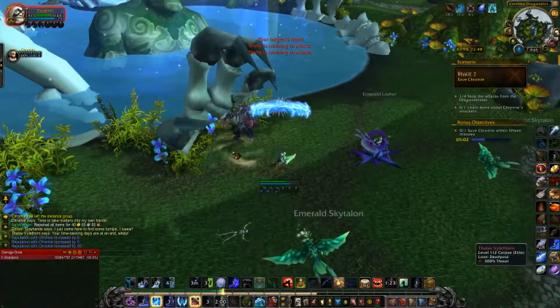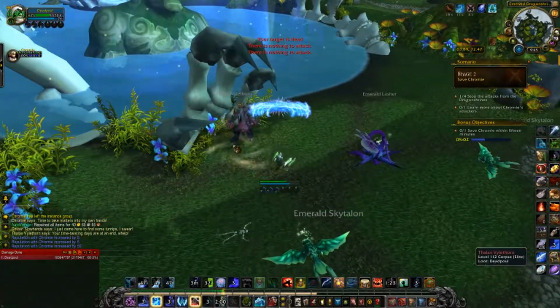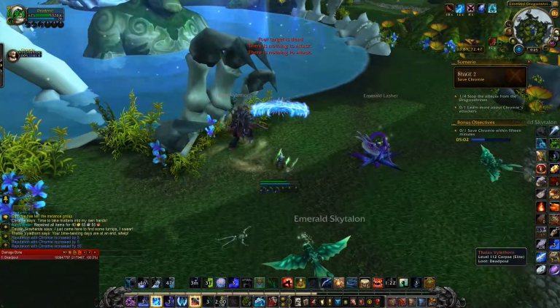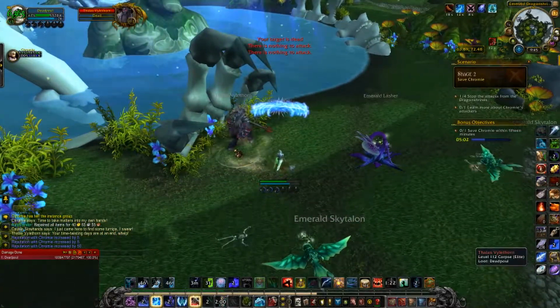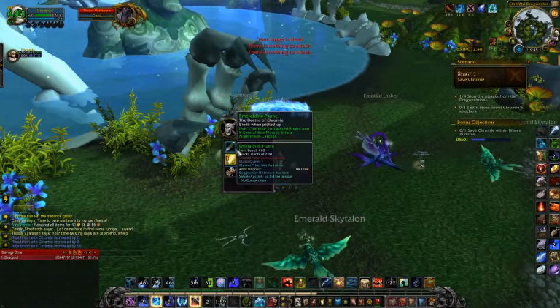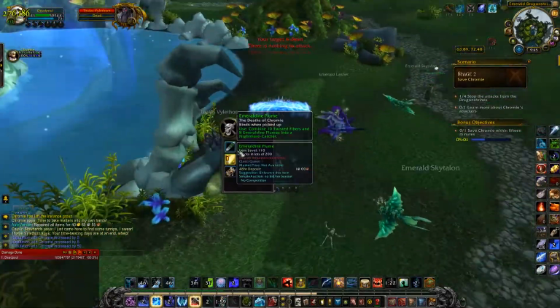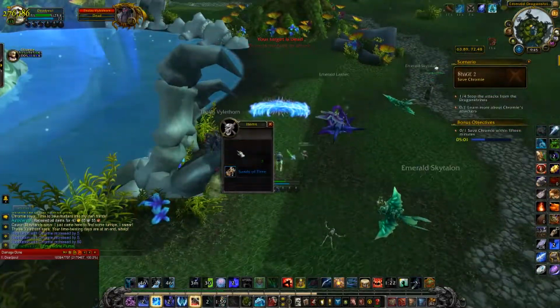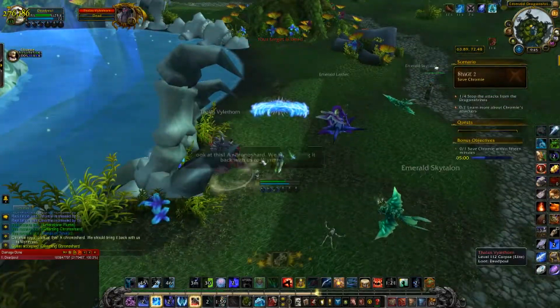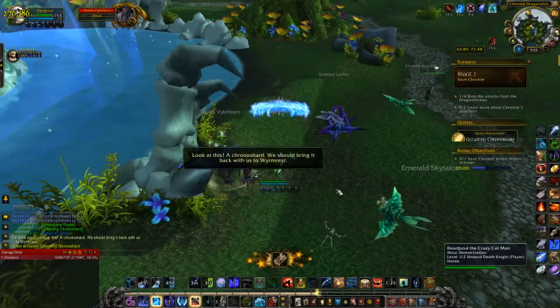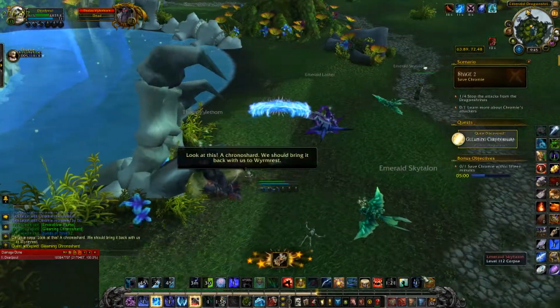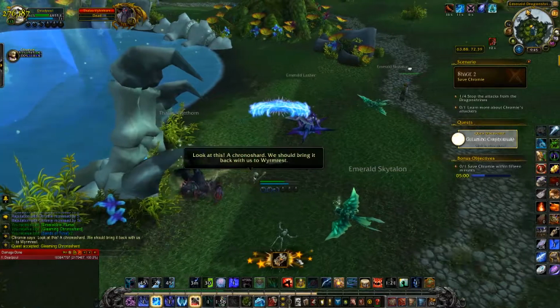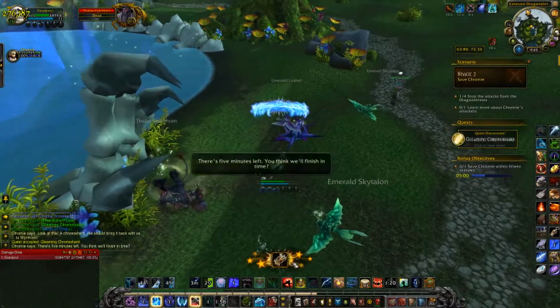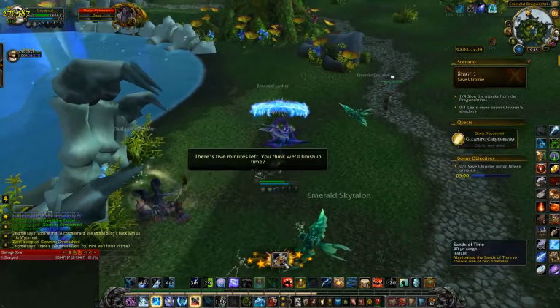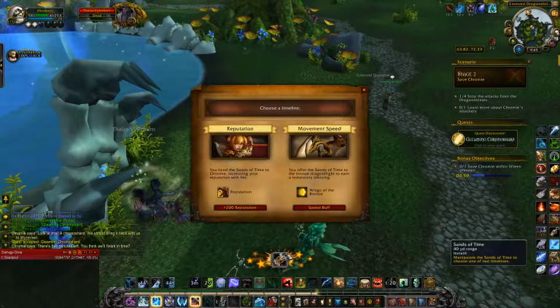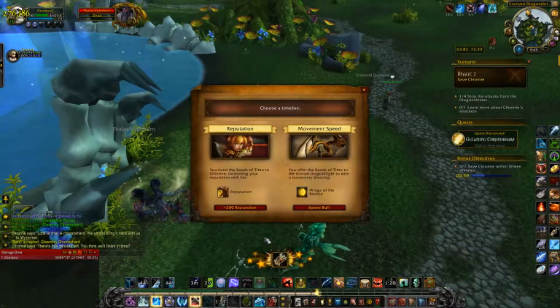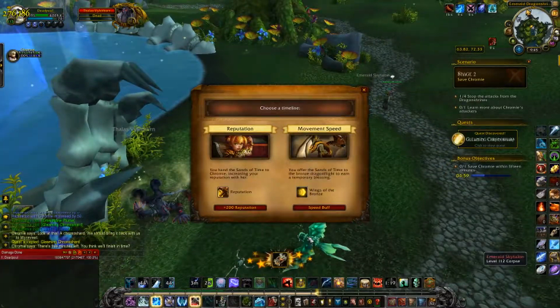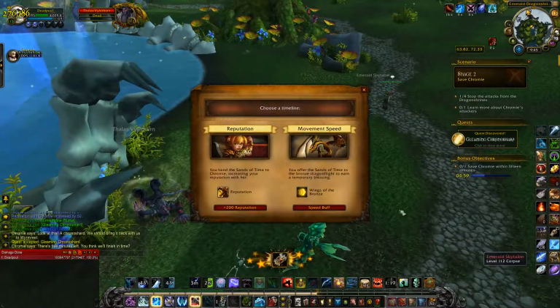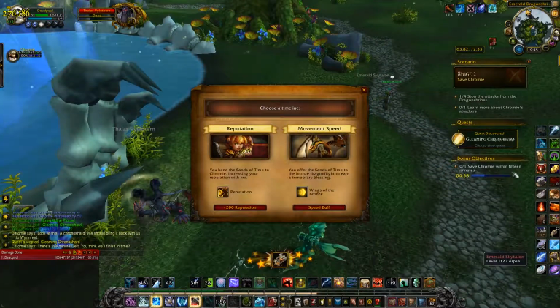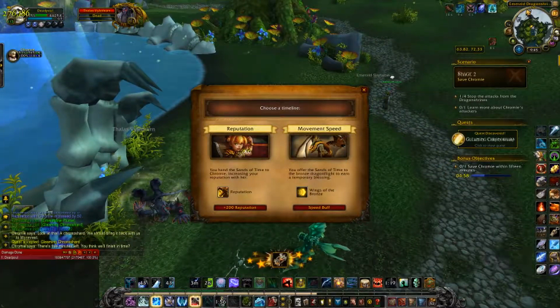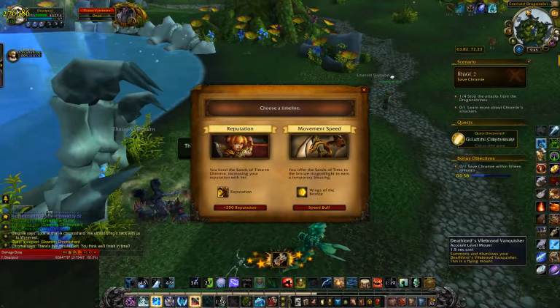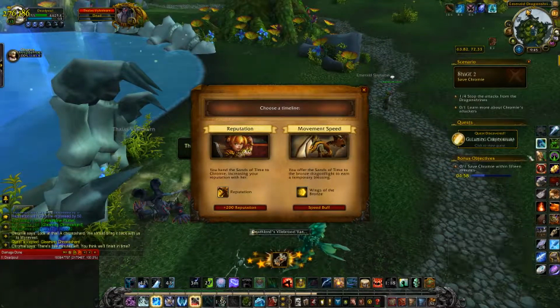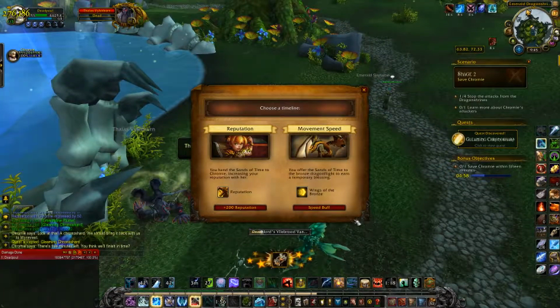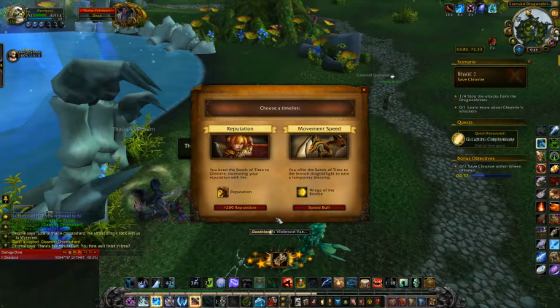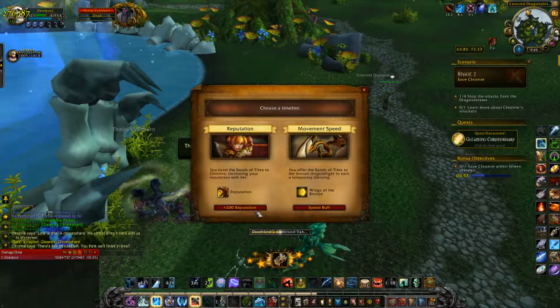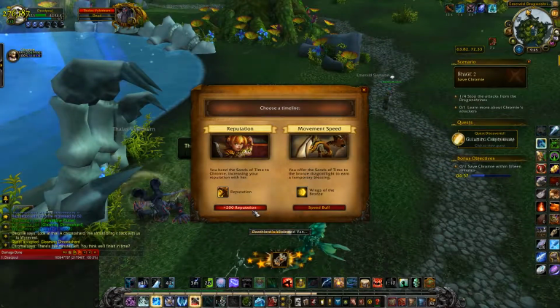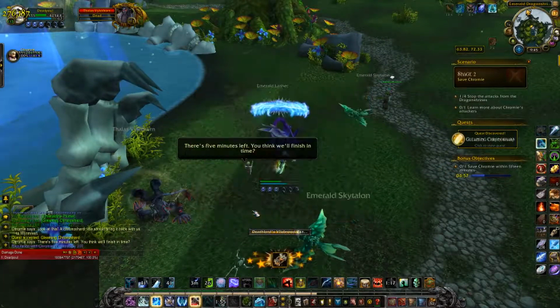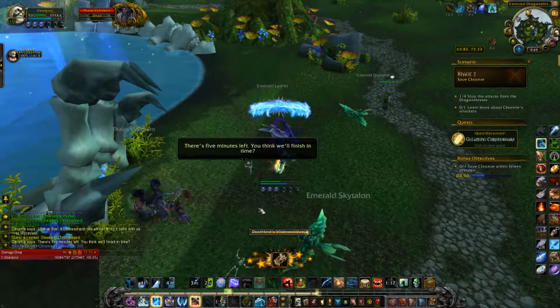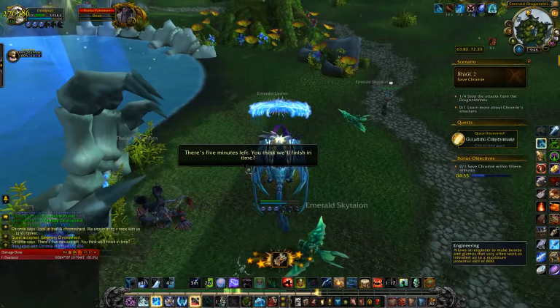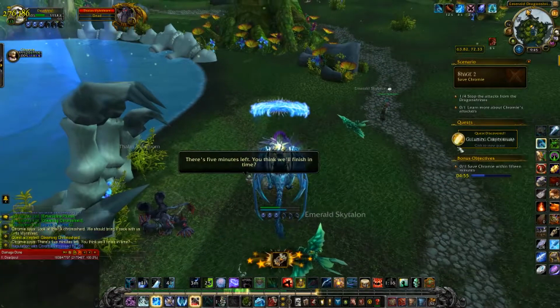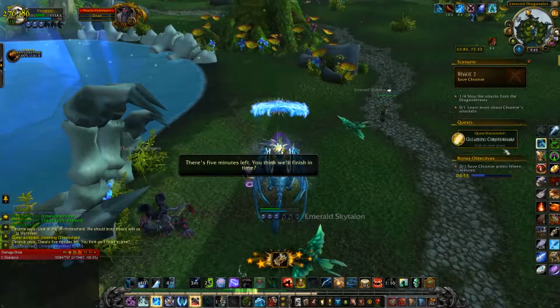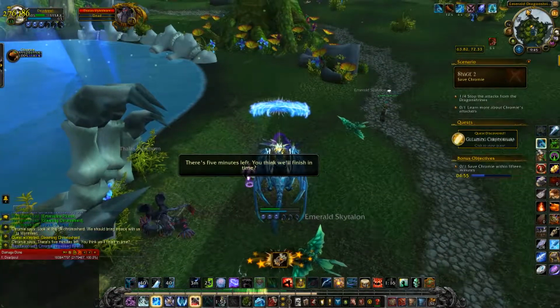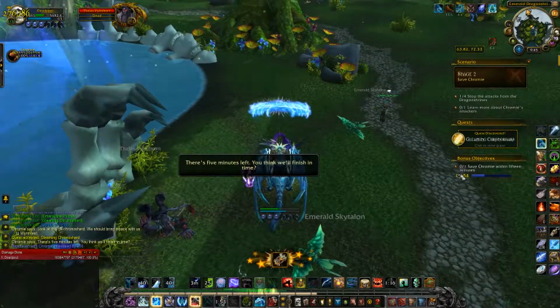After you do that, loot them, accept the quest, go back to the dragon shrine — the Wyrmrest Temple I mean — and turn it in for the portal to appear.